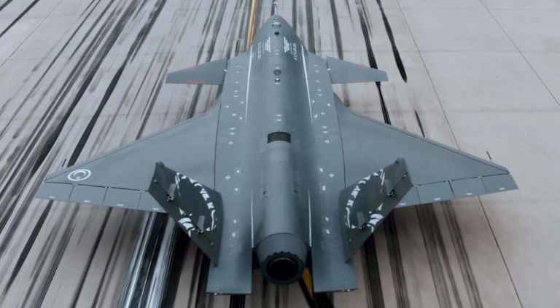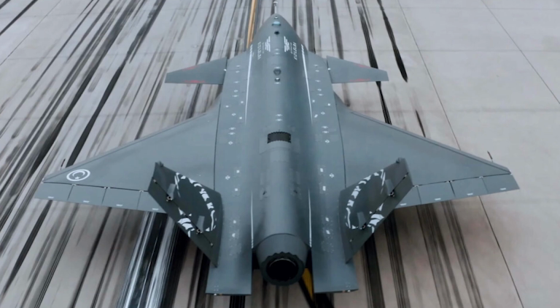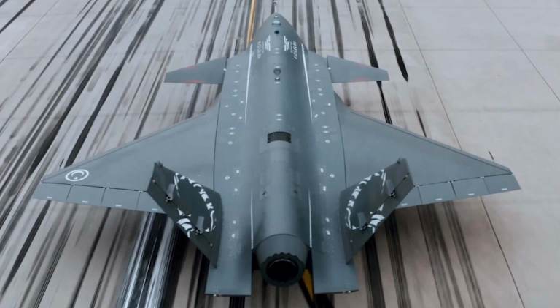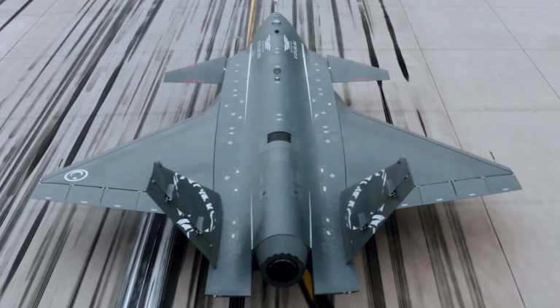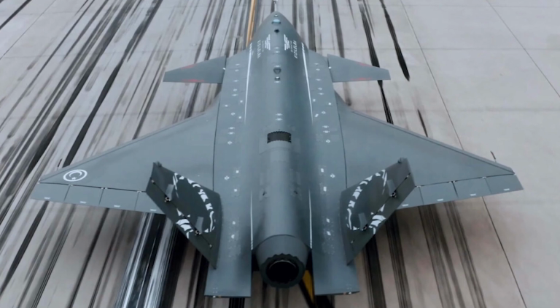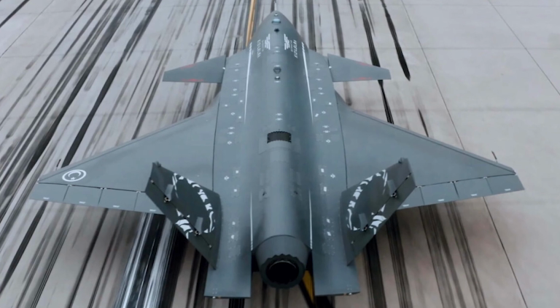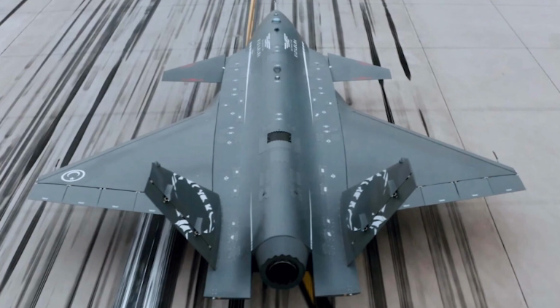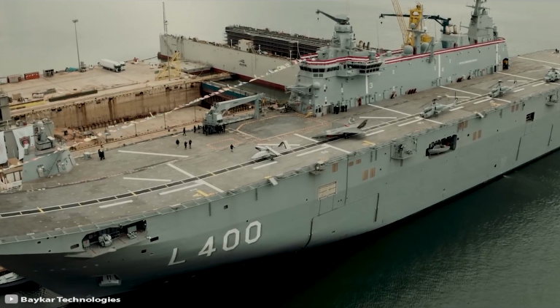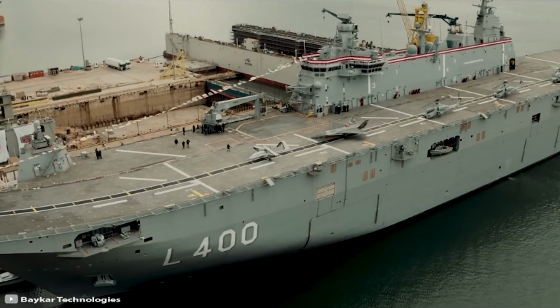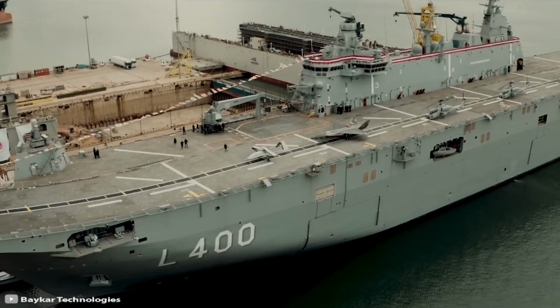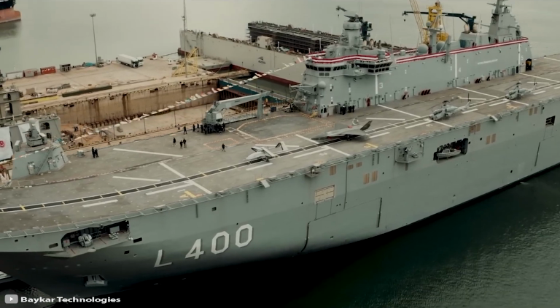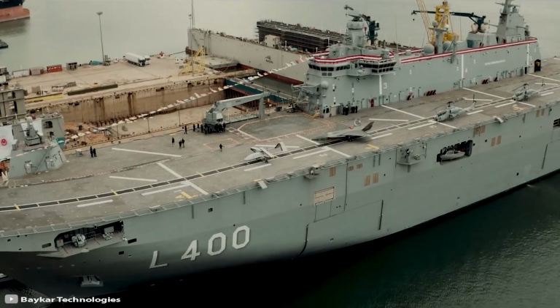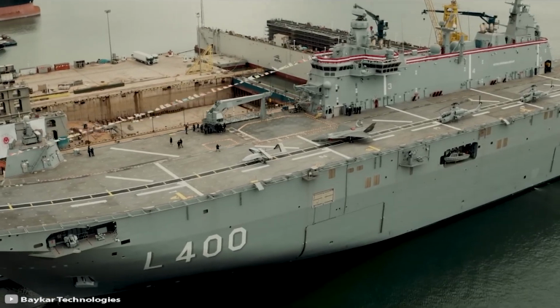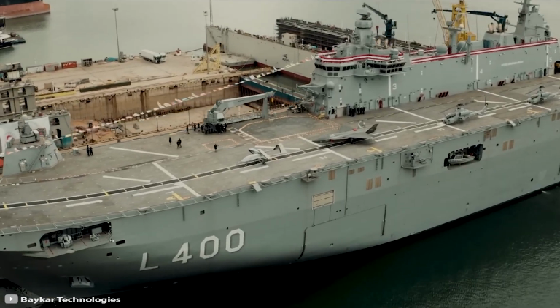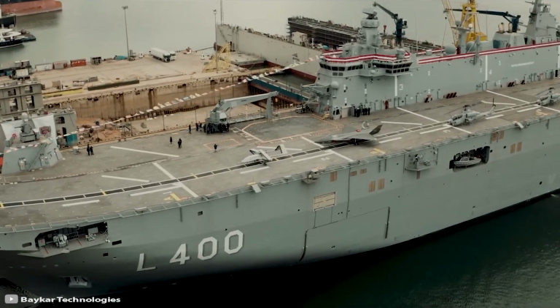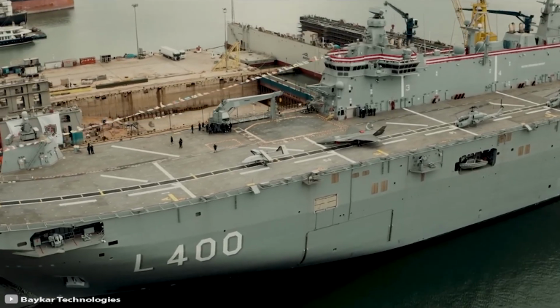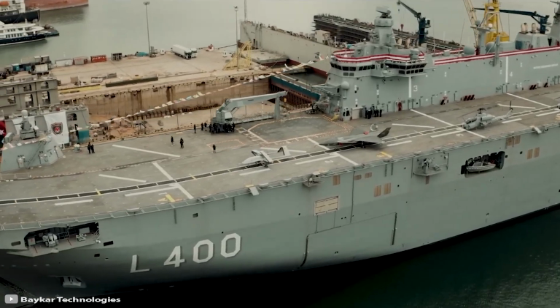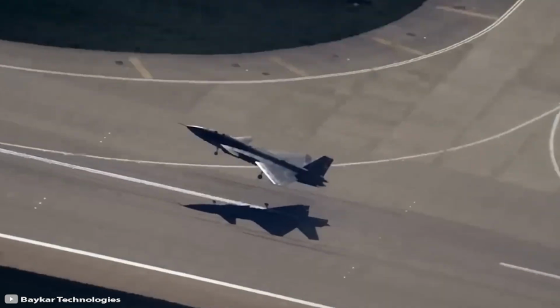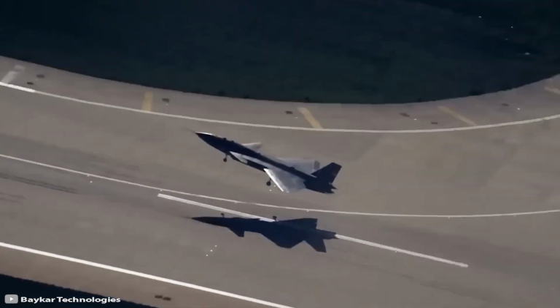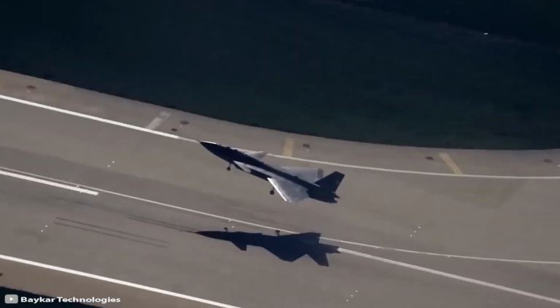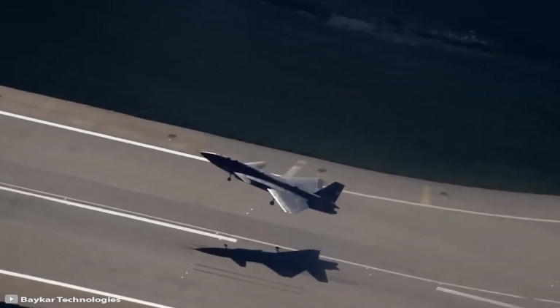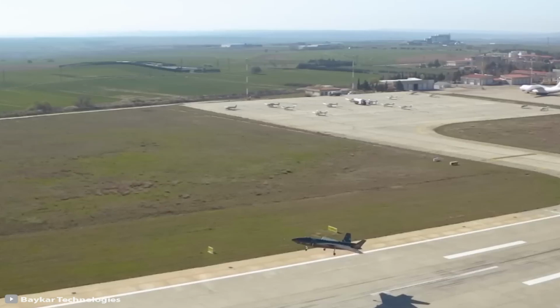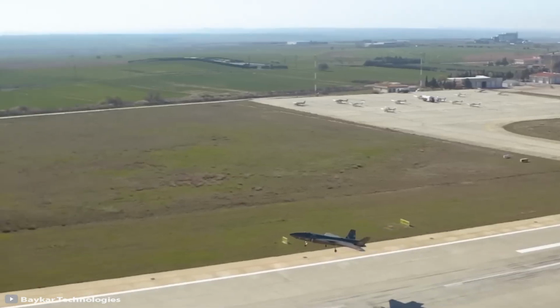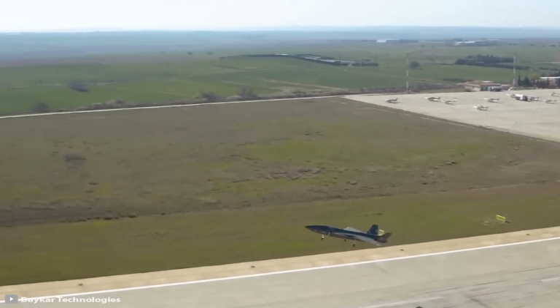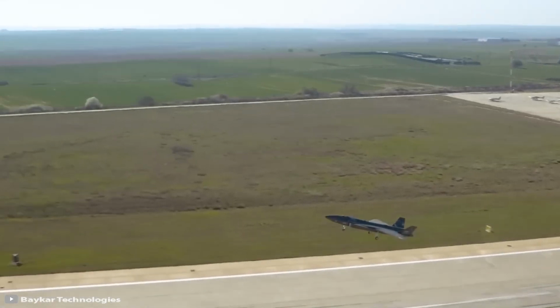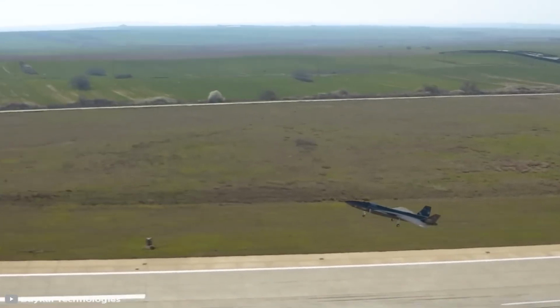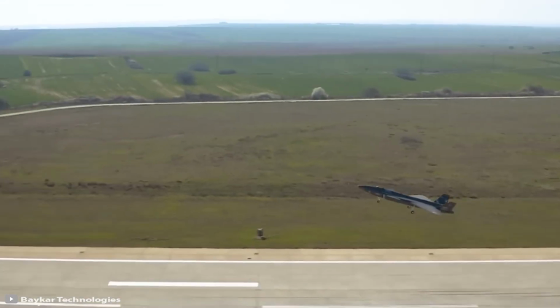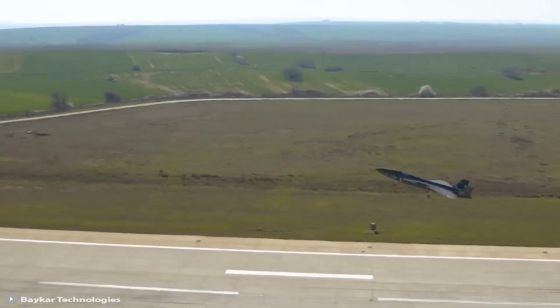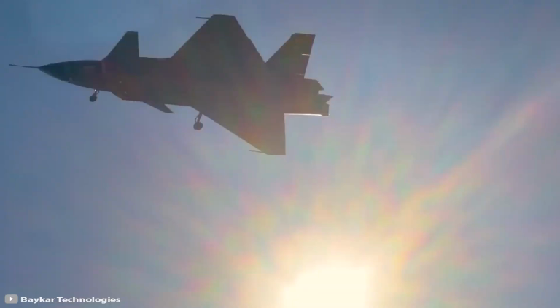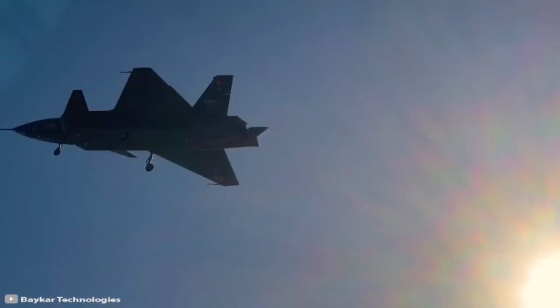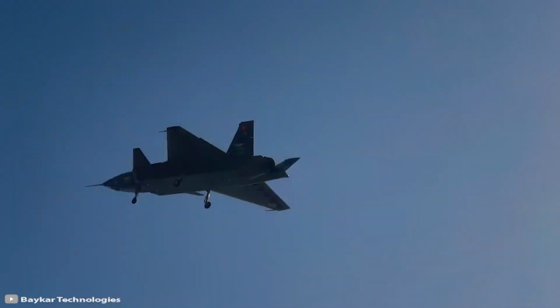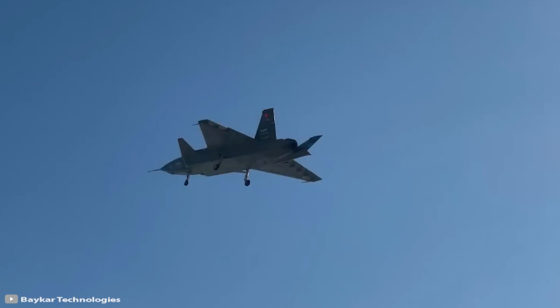The Red Apple is adapted for takeoff from aircraft carriers and is designed for missile strikes, suppression of air defense systems, and reconnaissance.